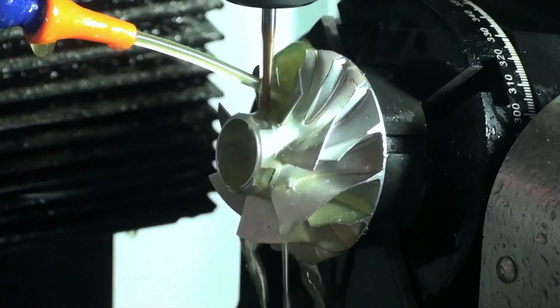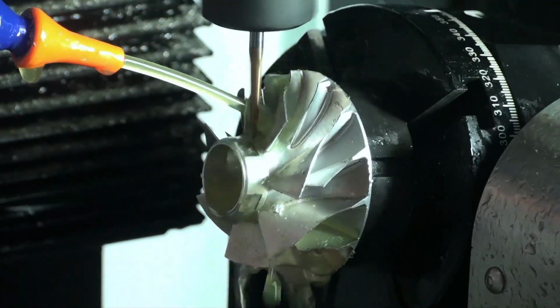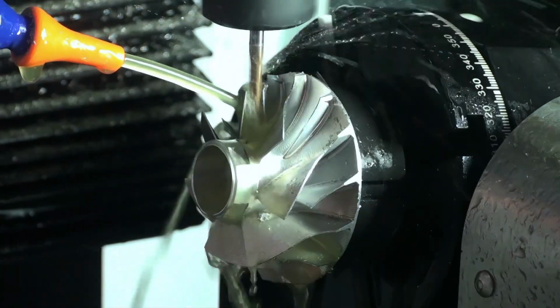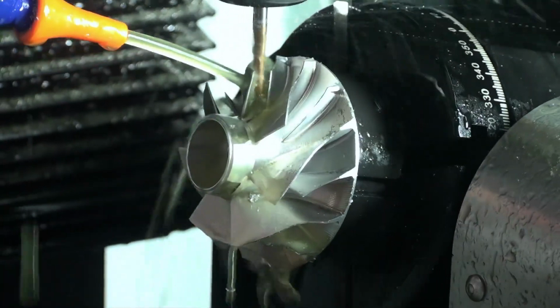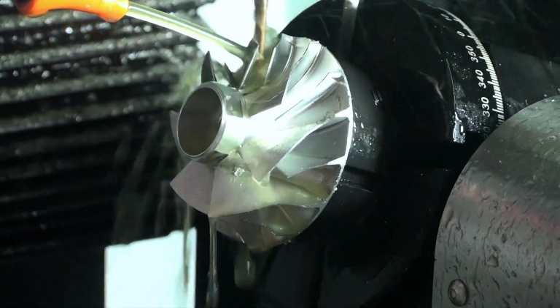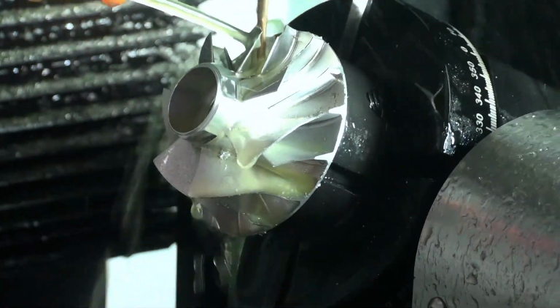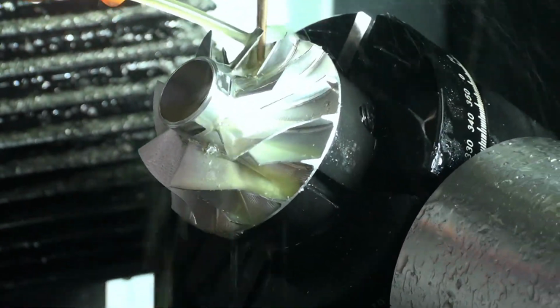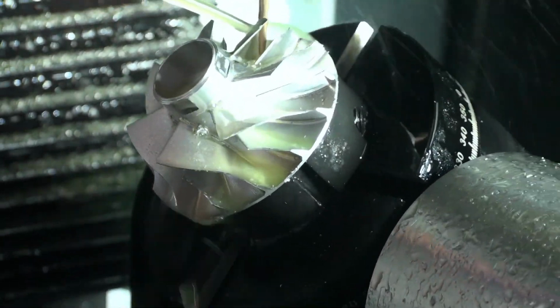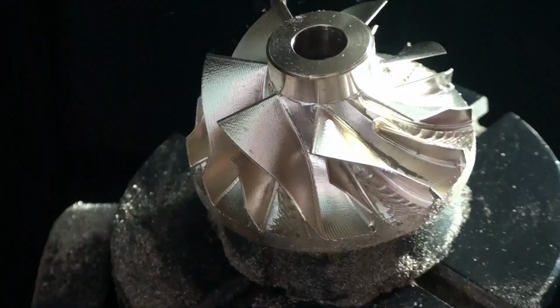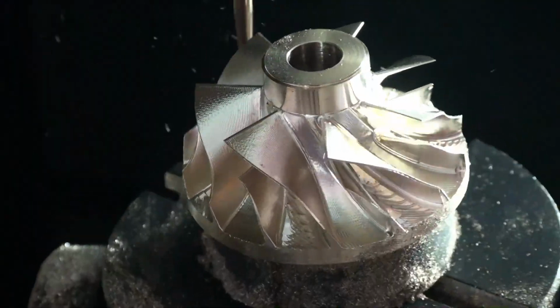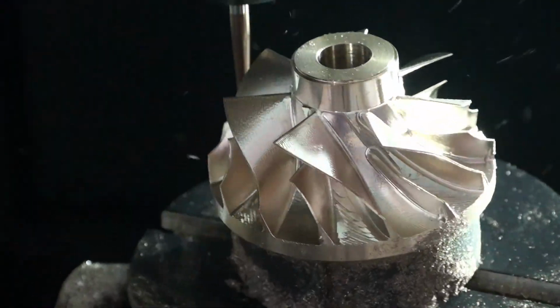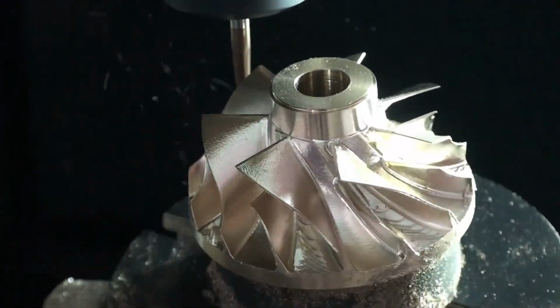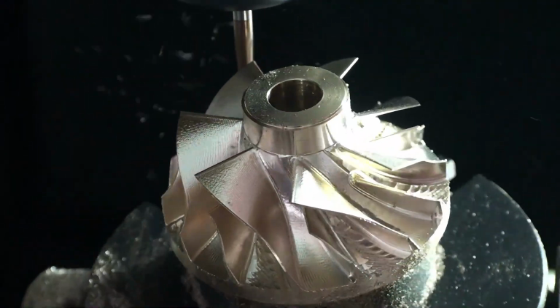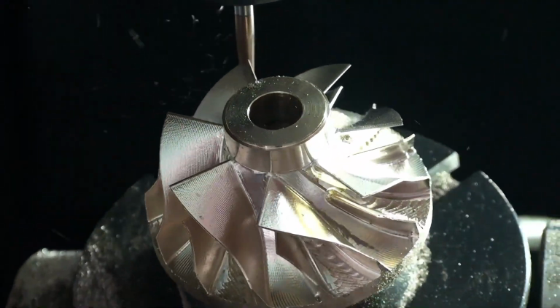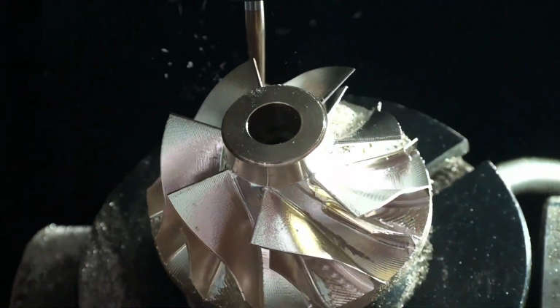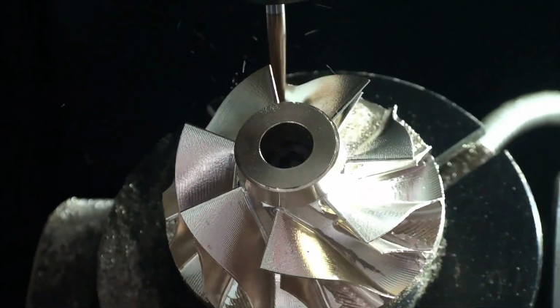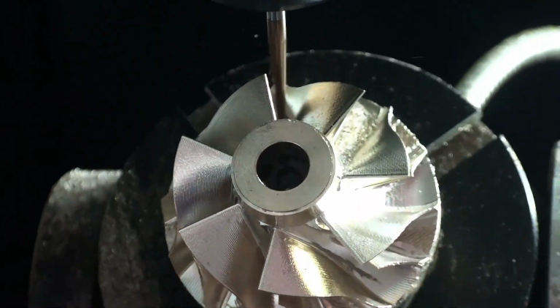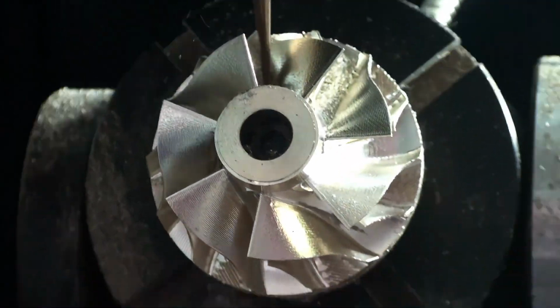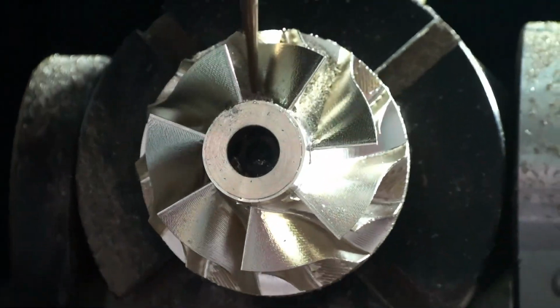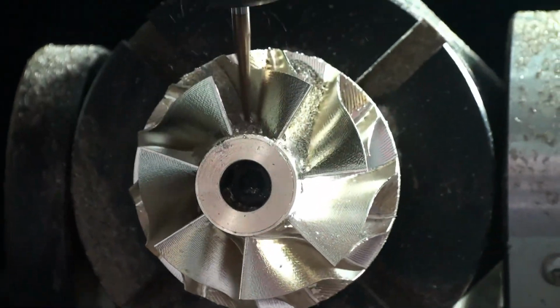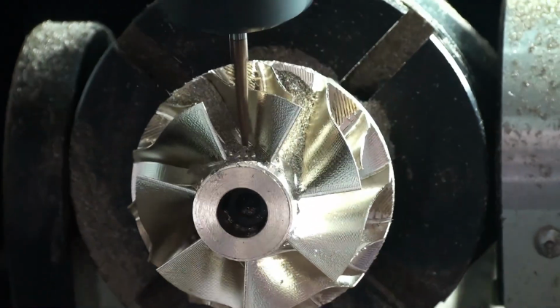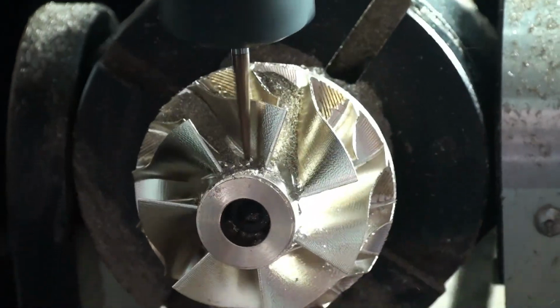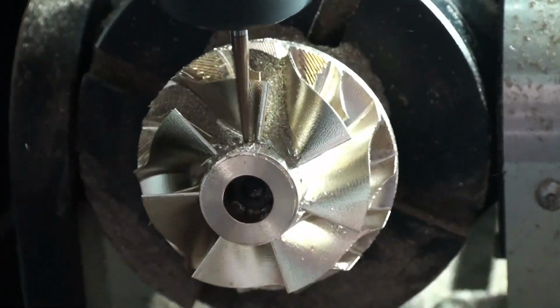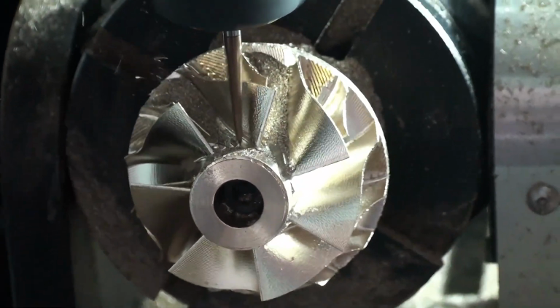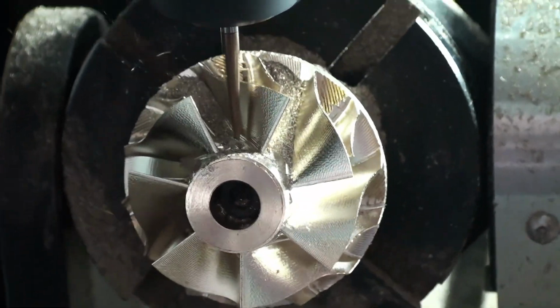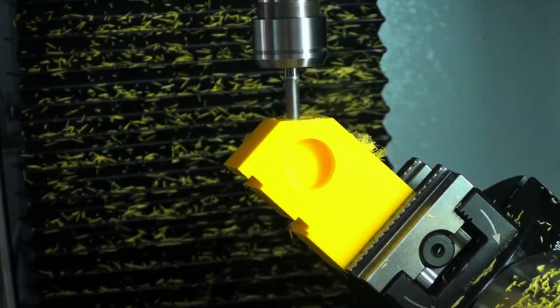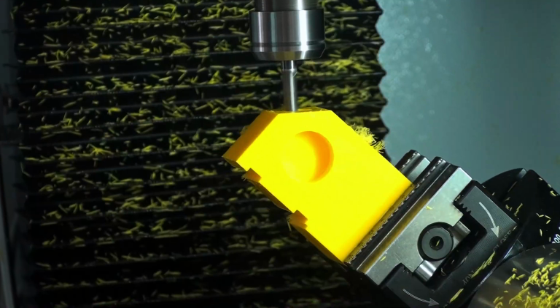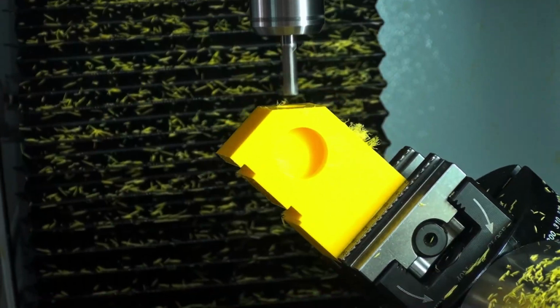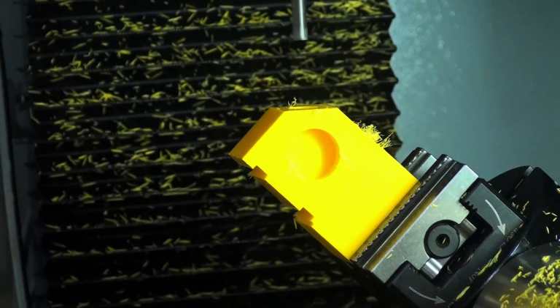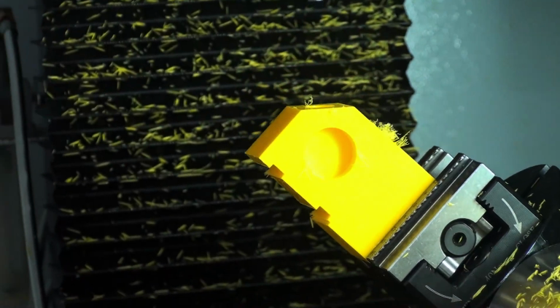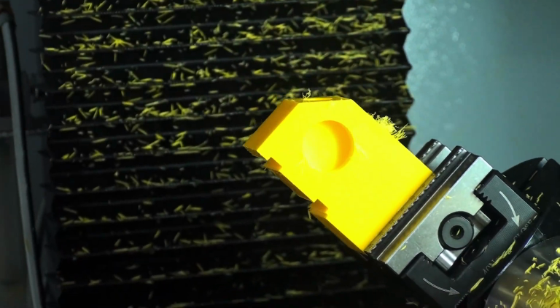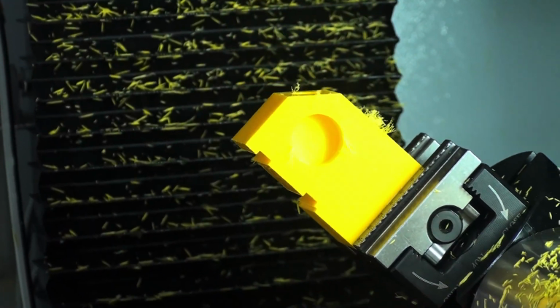It is ideal for cutting a range of materials such as free-cutting alloys, aluminum, steel, and plastic.